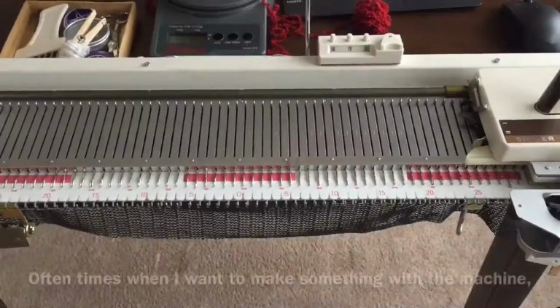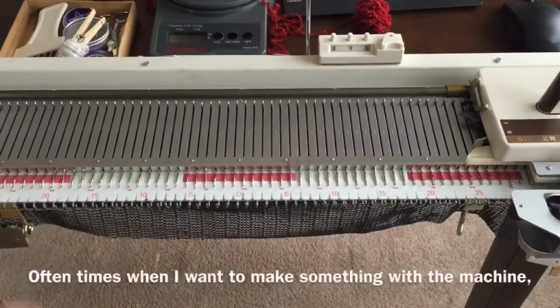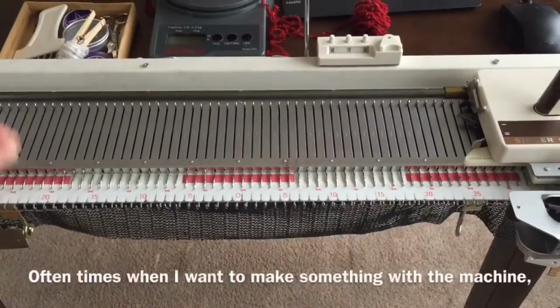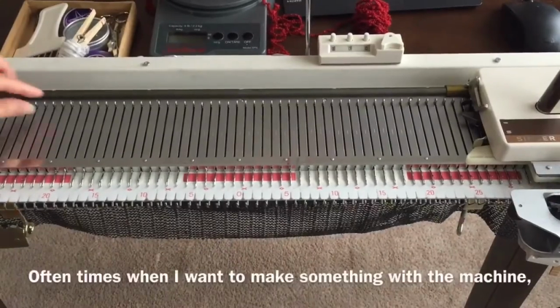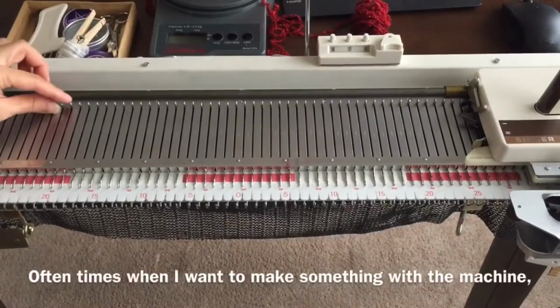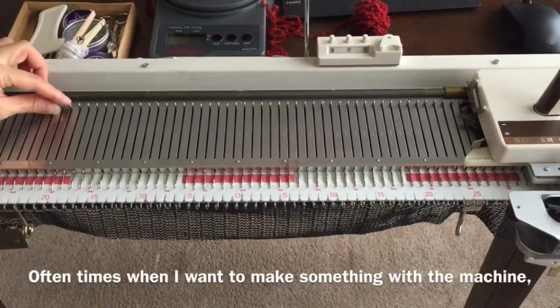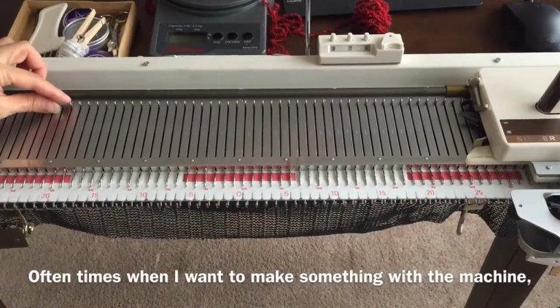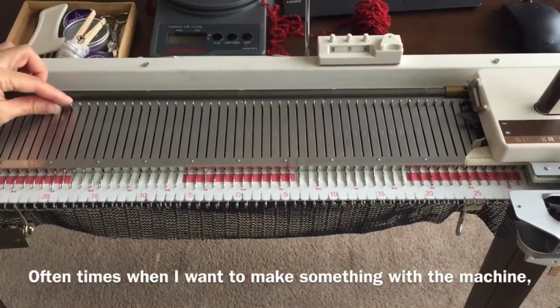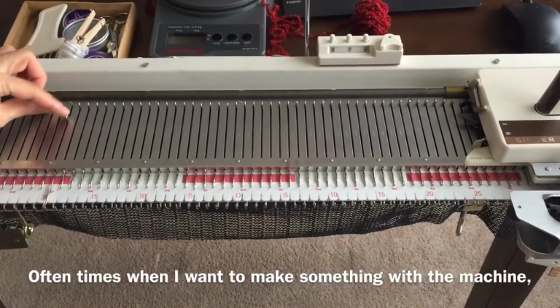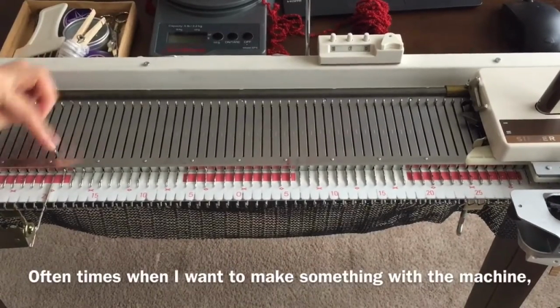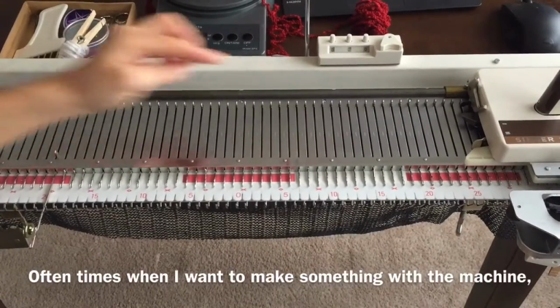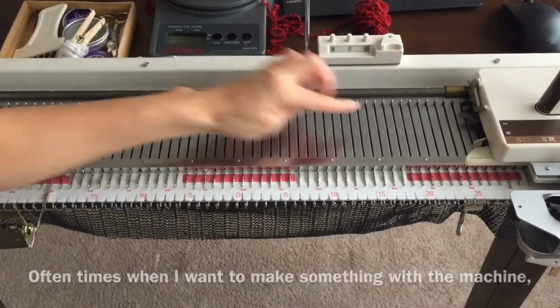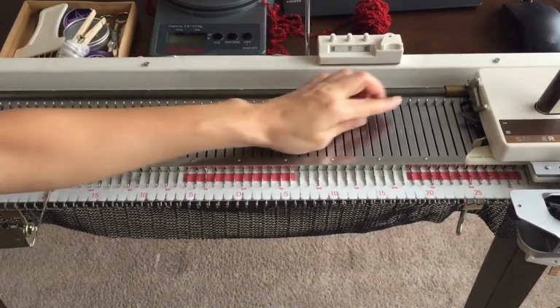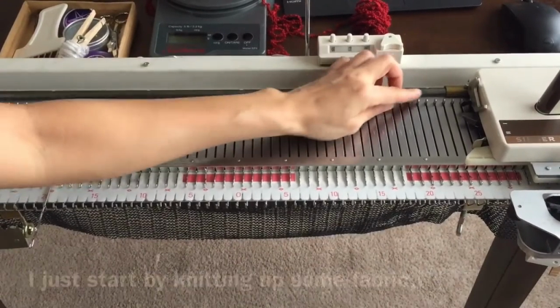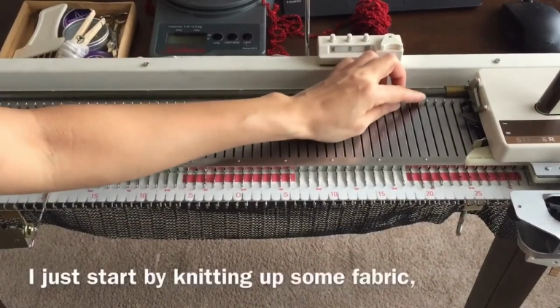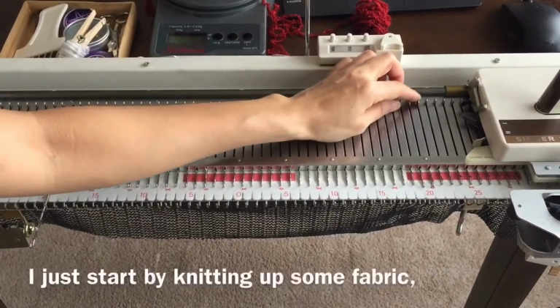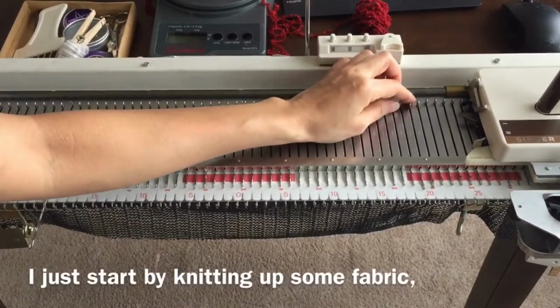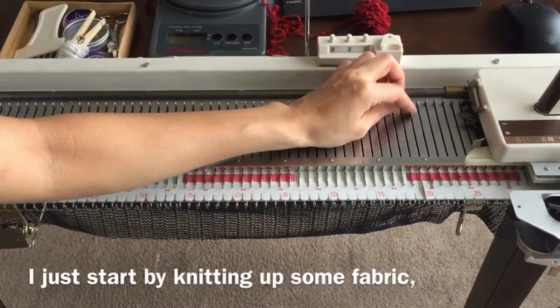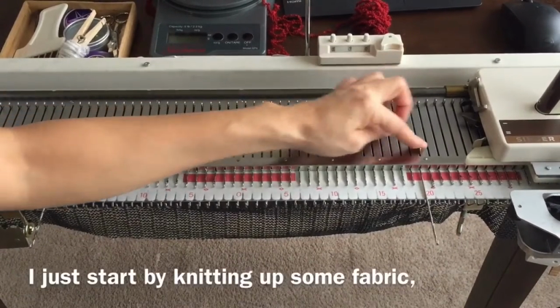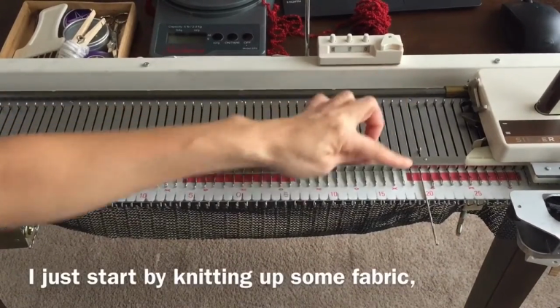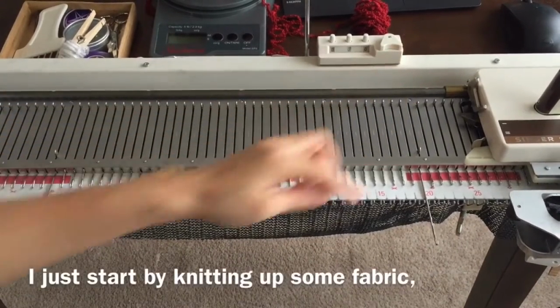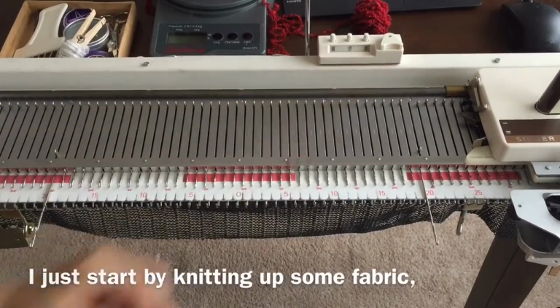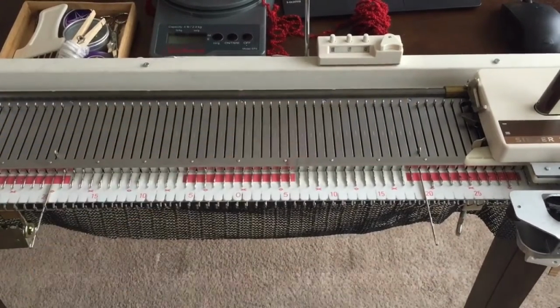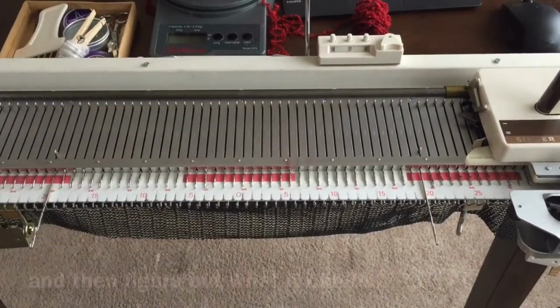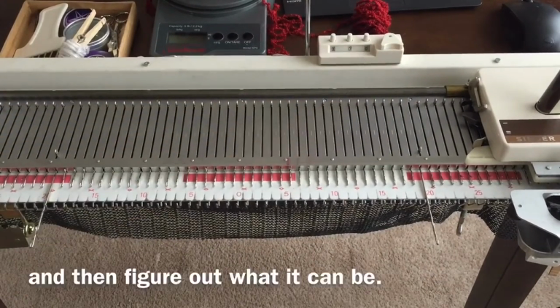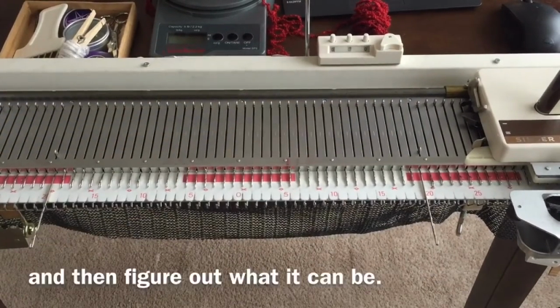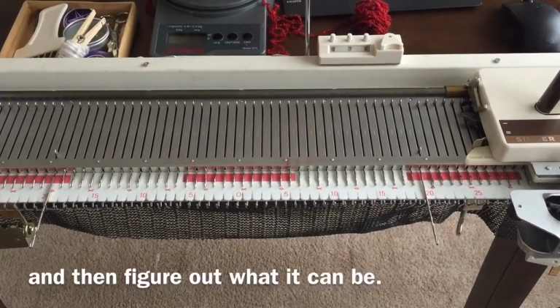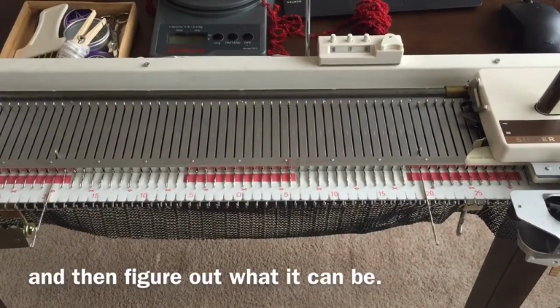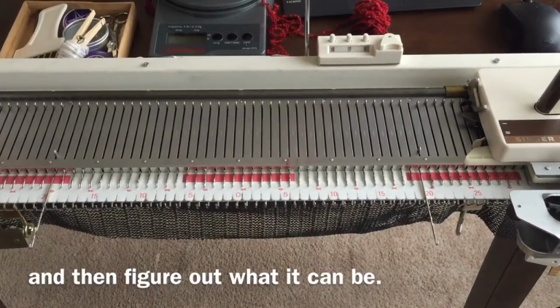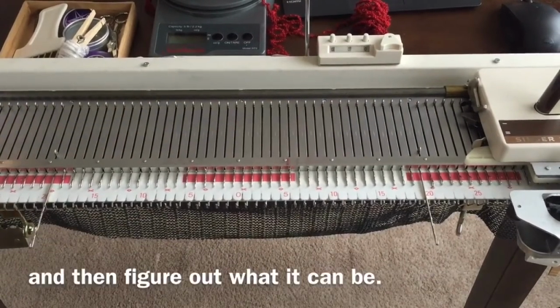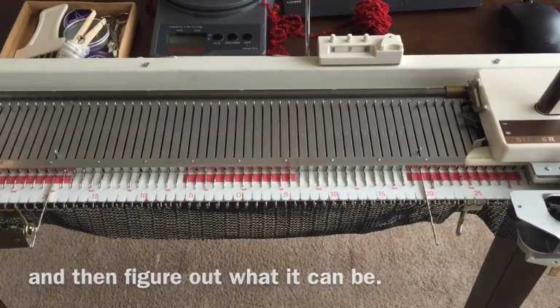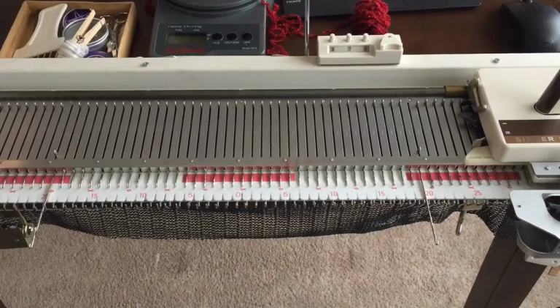Oftentimes when I want to make something with a machine, I just start by knitting up some fabric and then figure out what it can be.